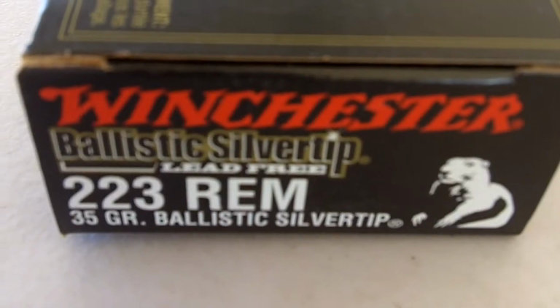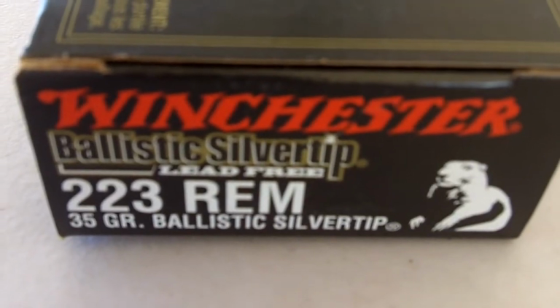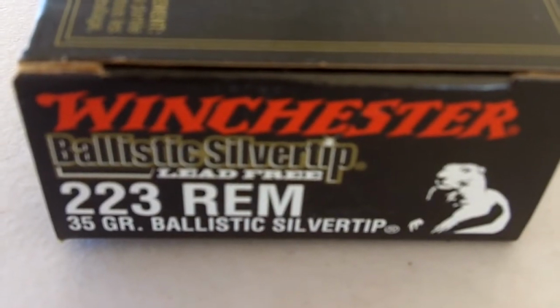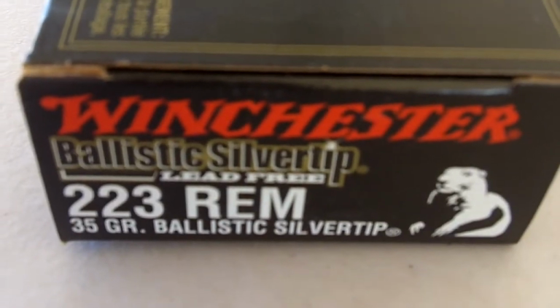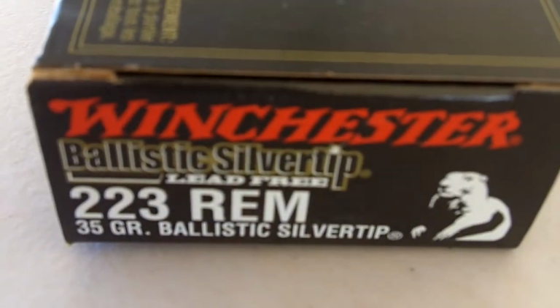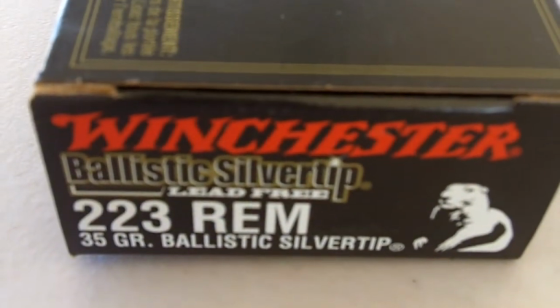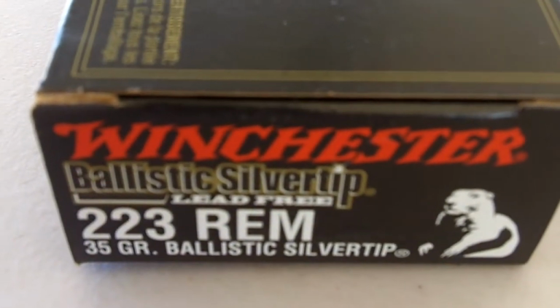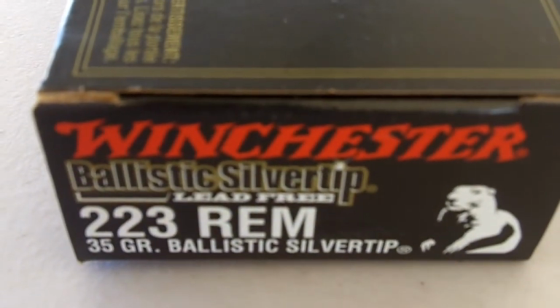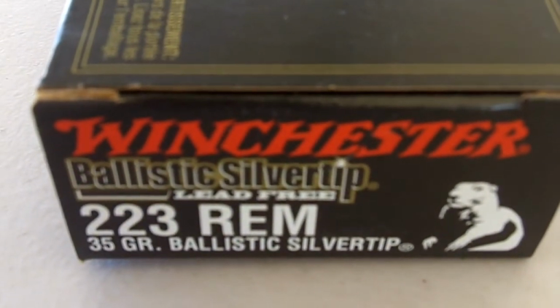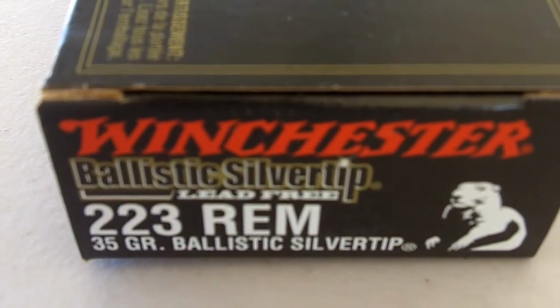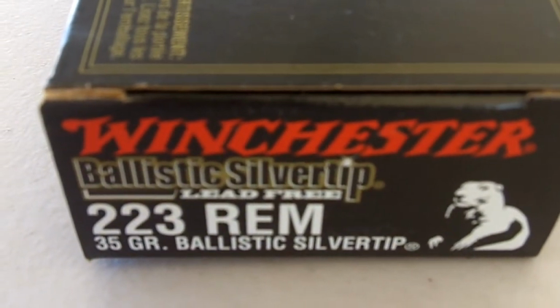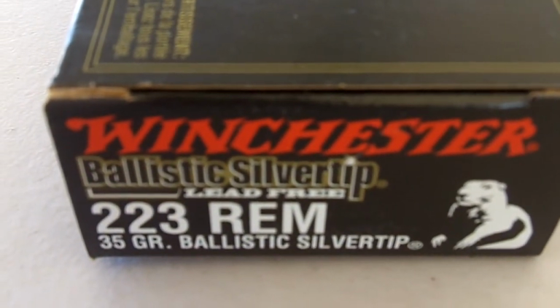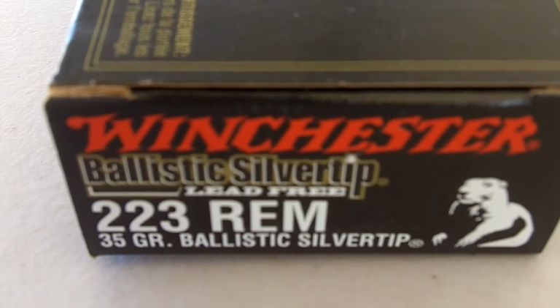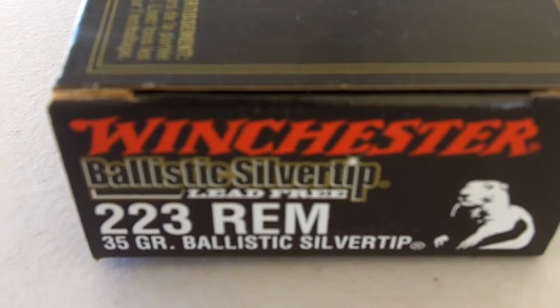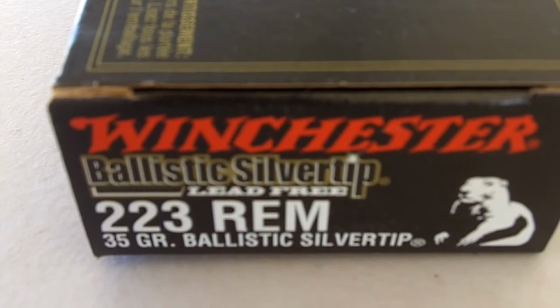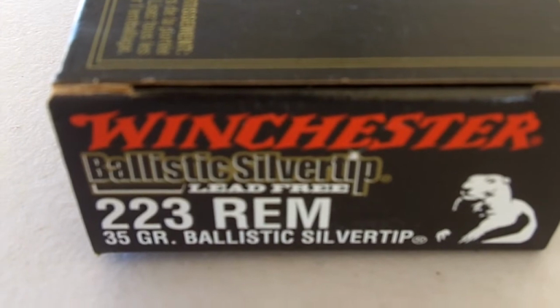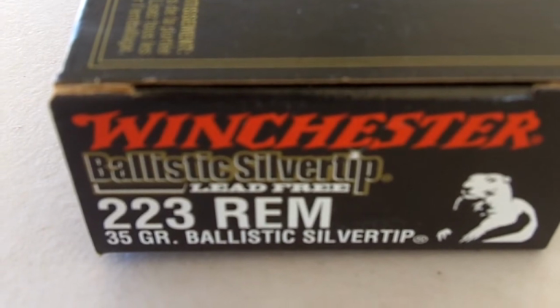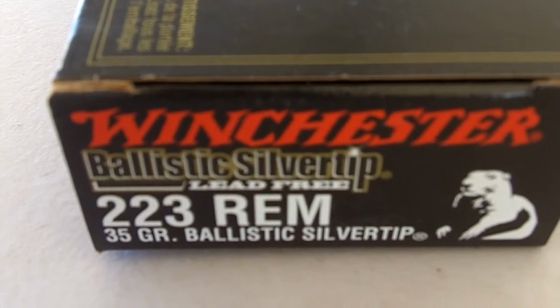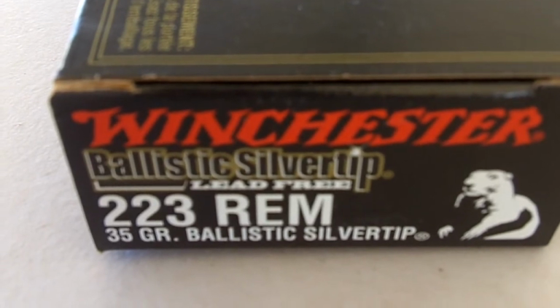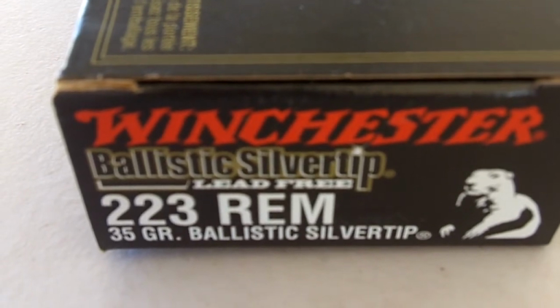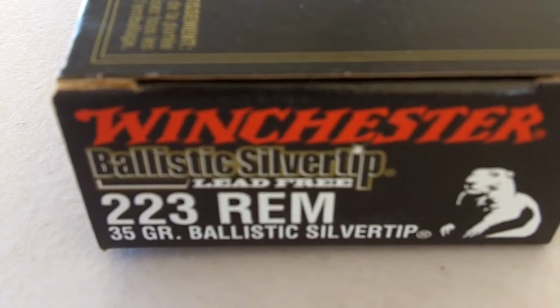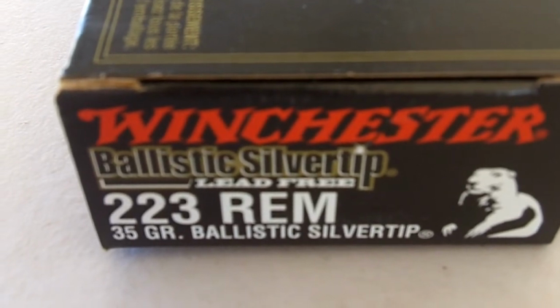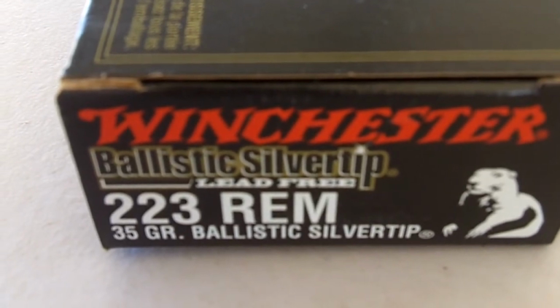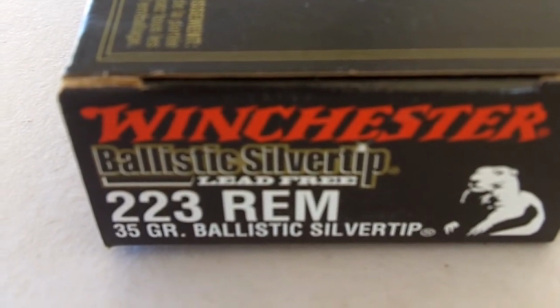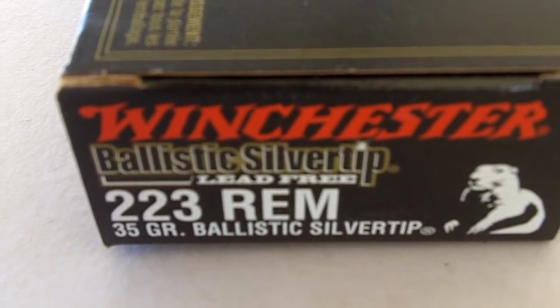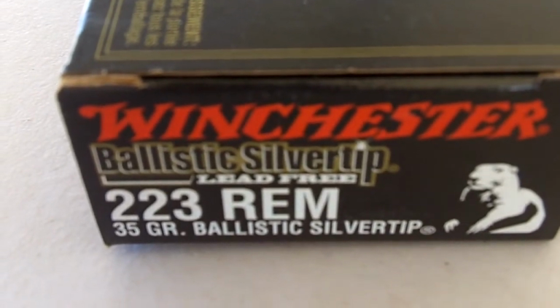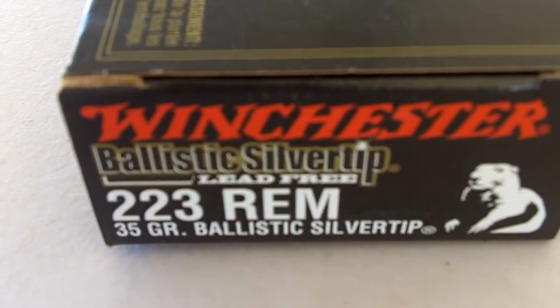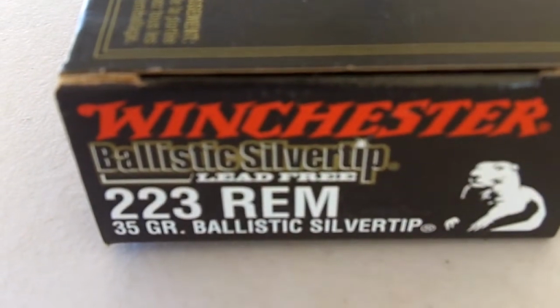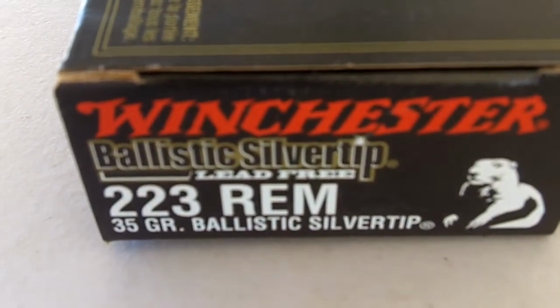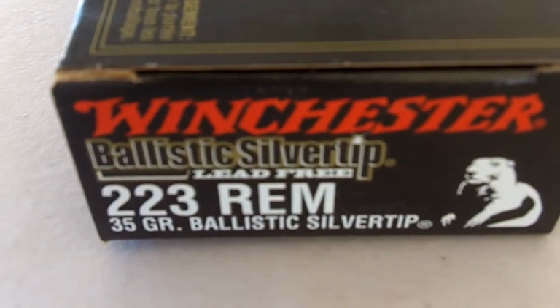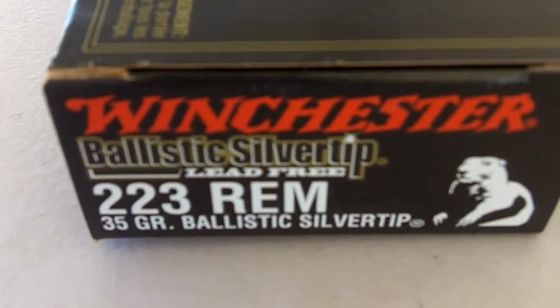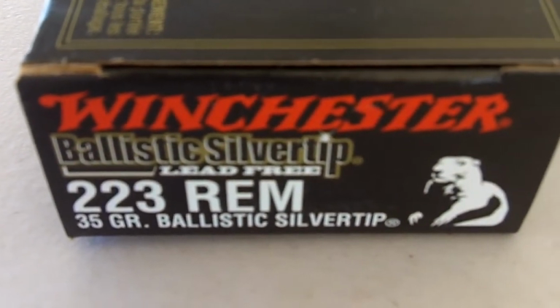Here's some more Winchester Silver Tip, .223, Ballistic Silver Tip.